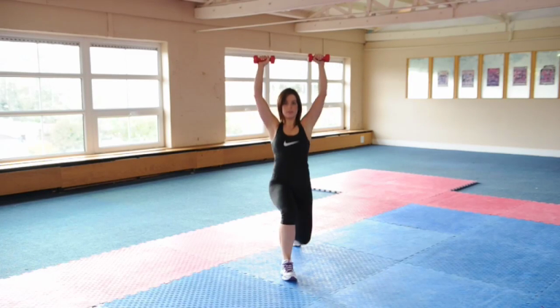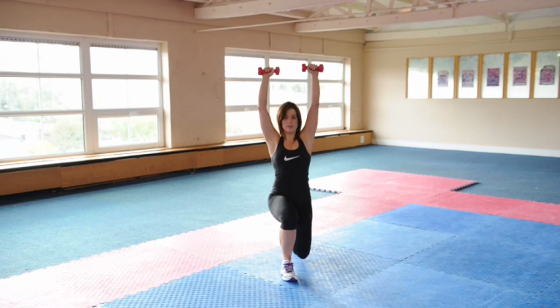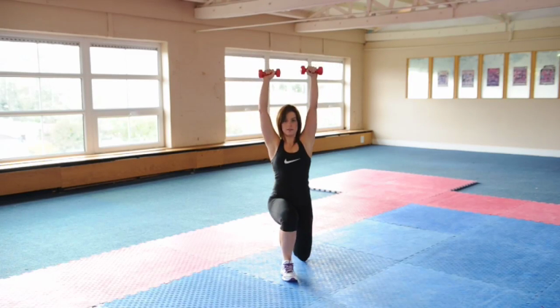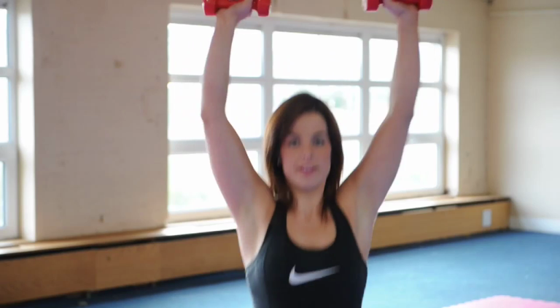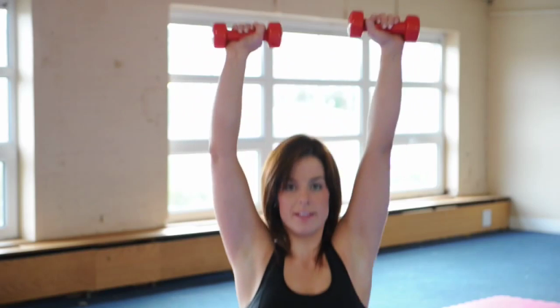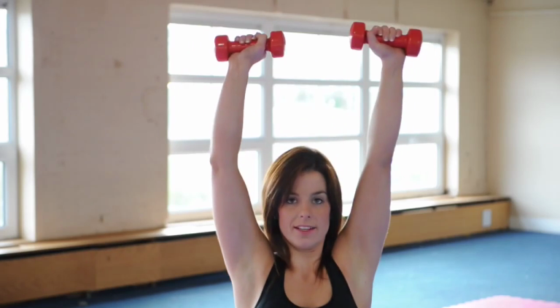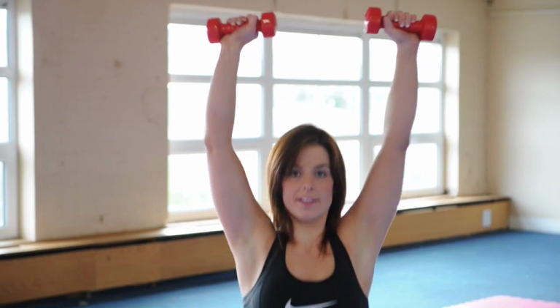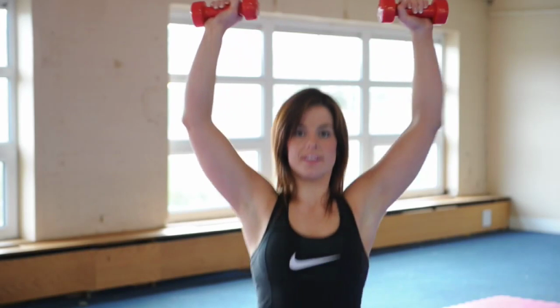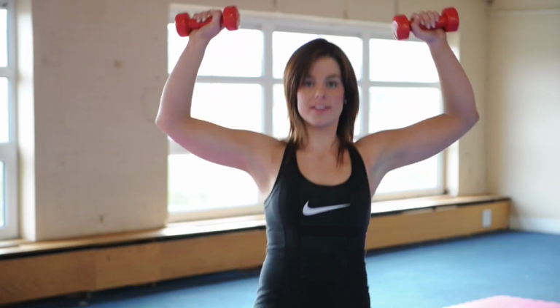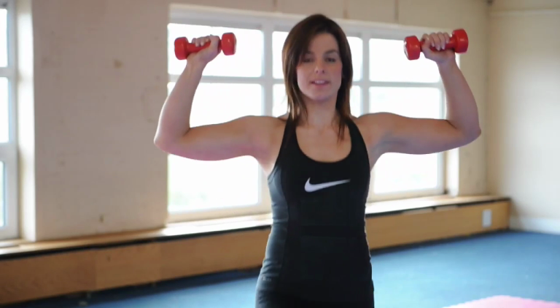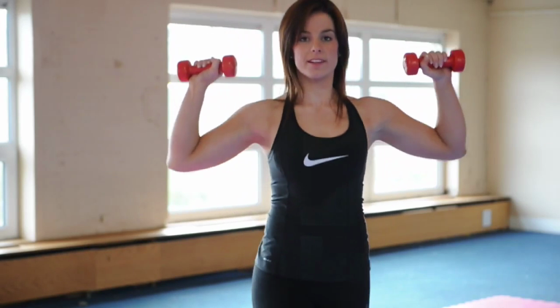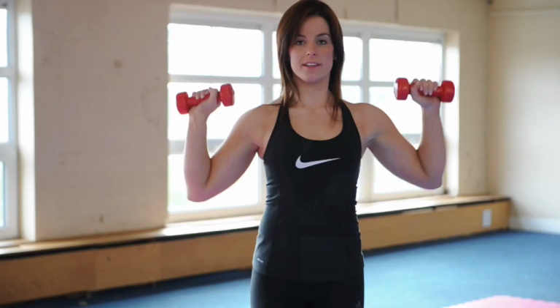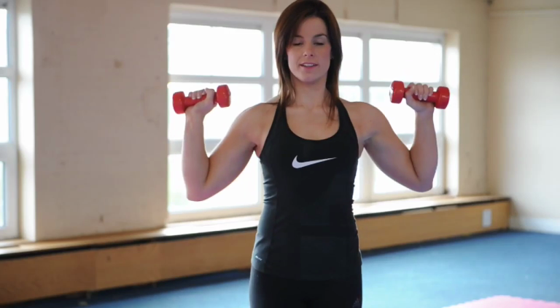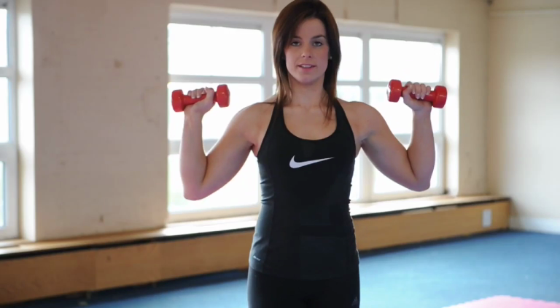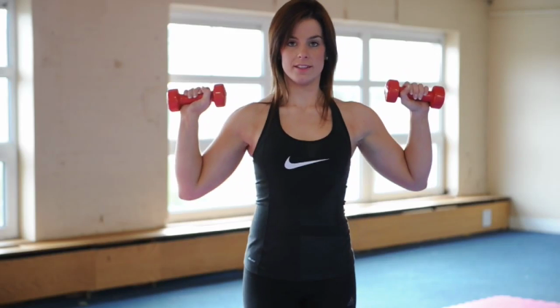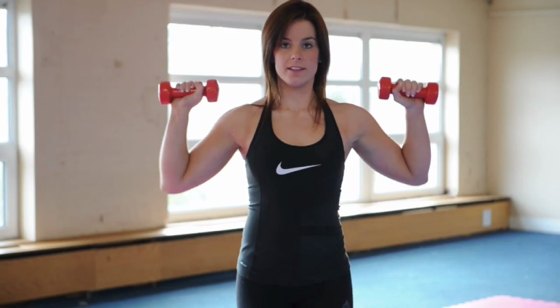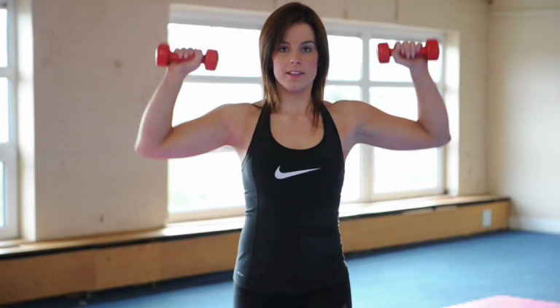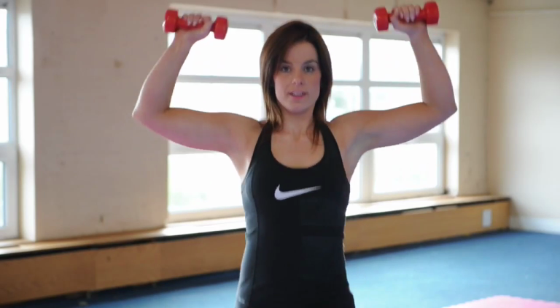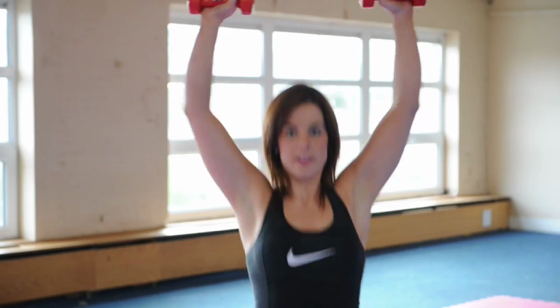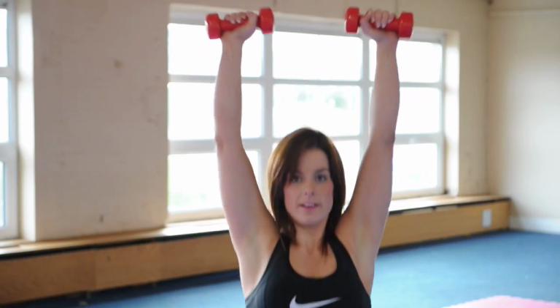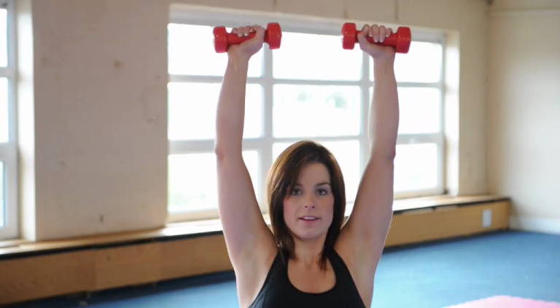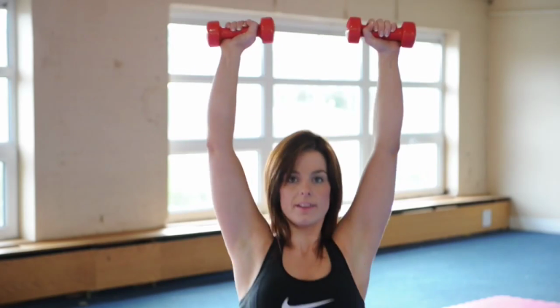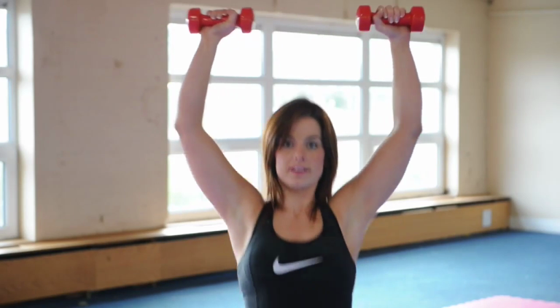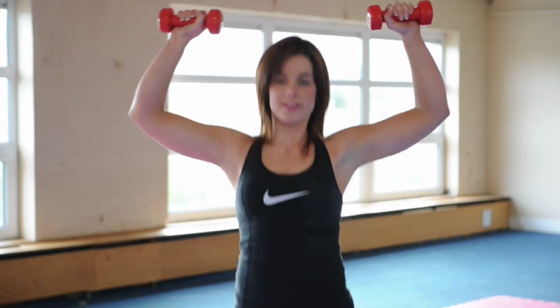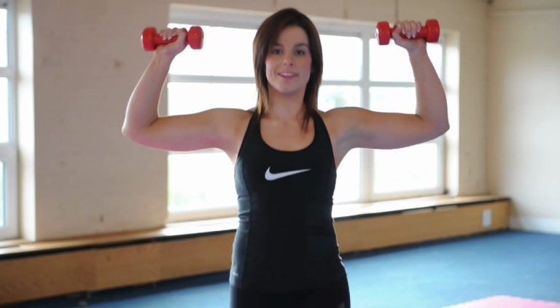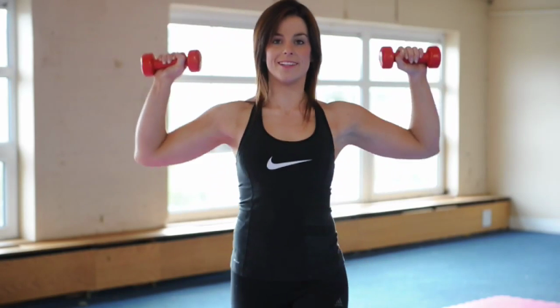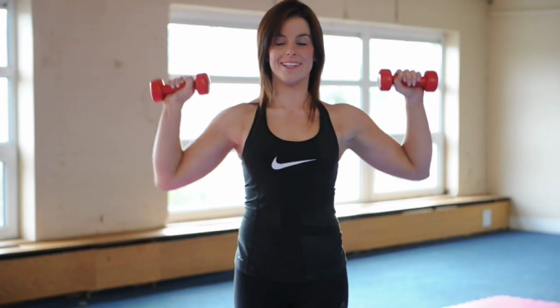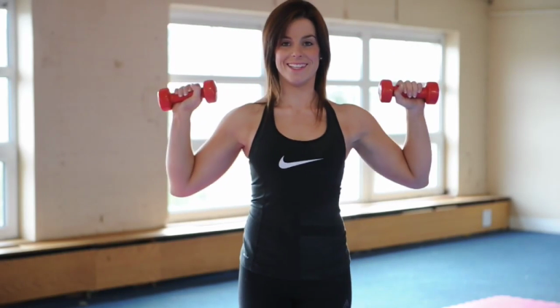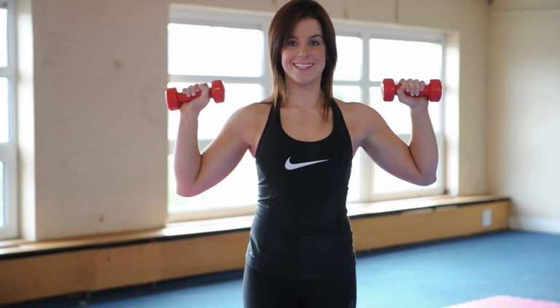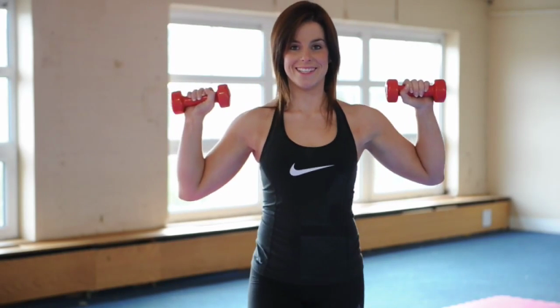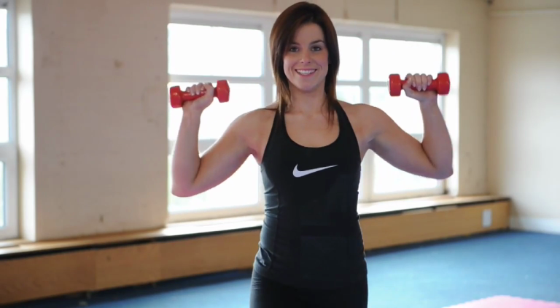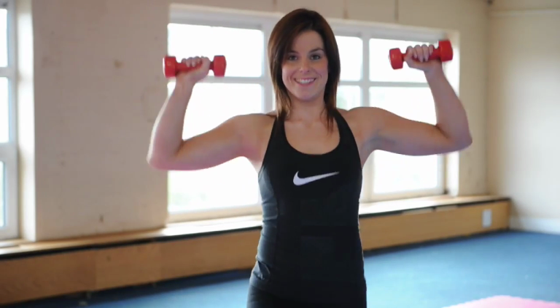Inhale and push off the front leg and lower the dumbbells back down to shoulder level. 10 reps each side, 20 in total.